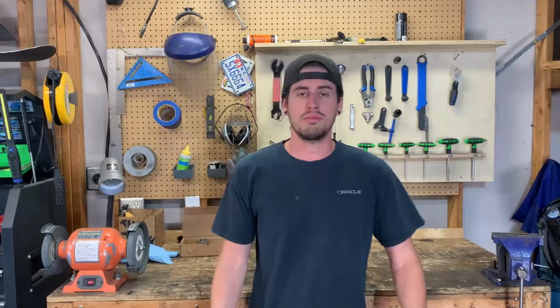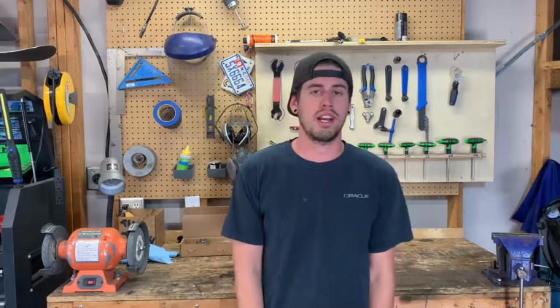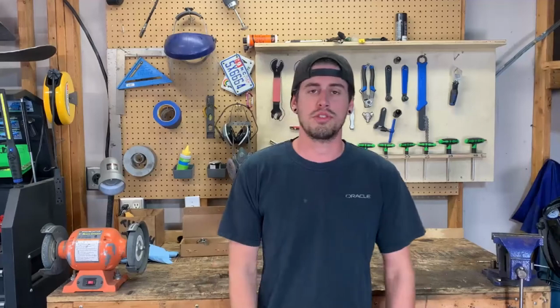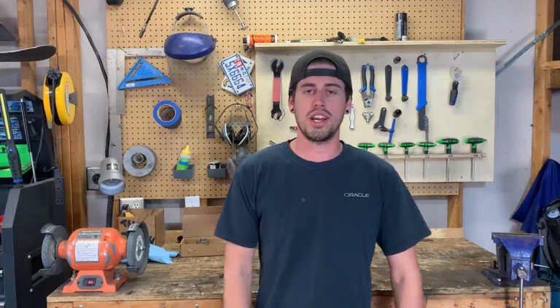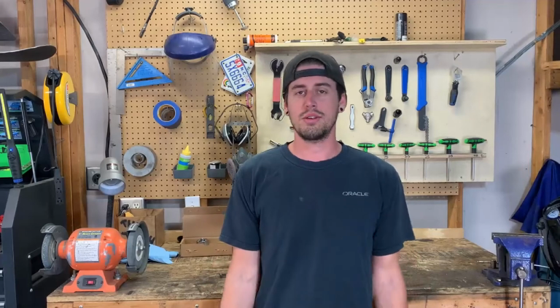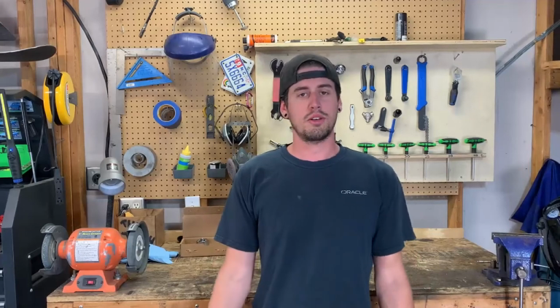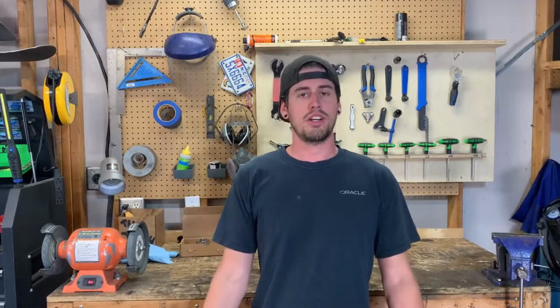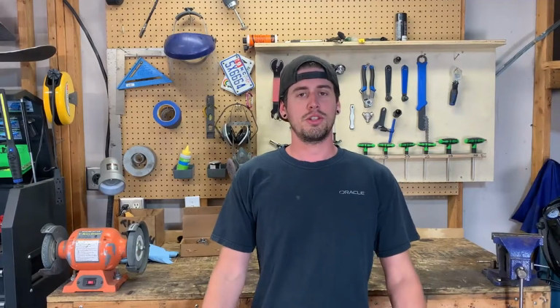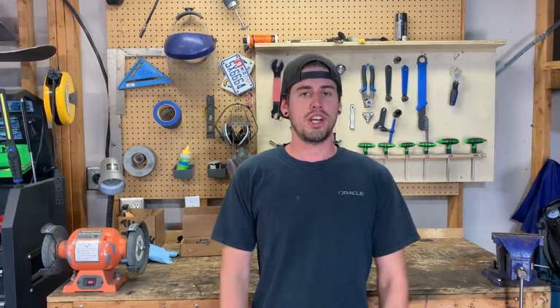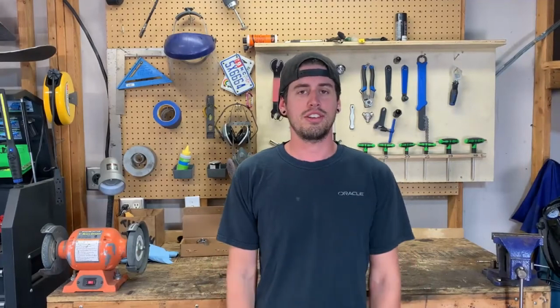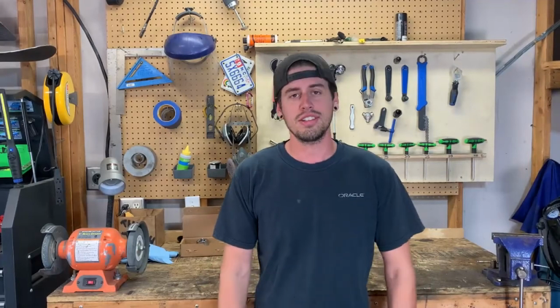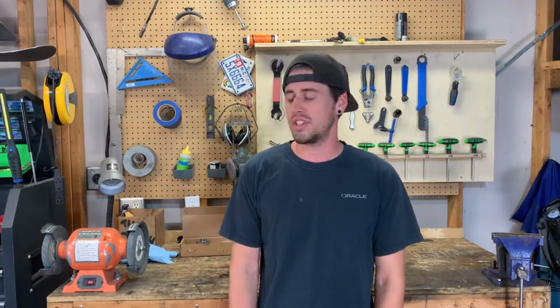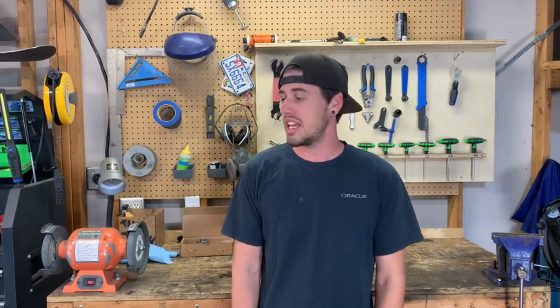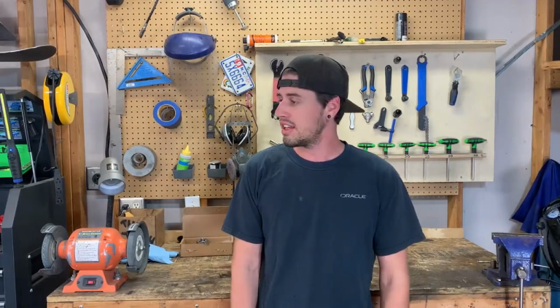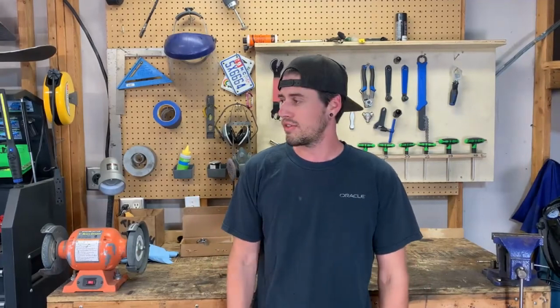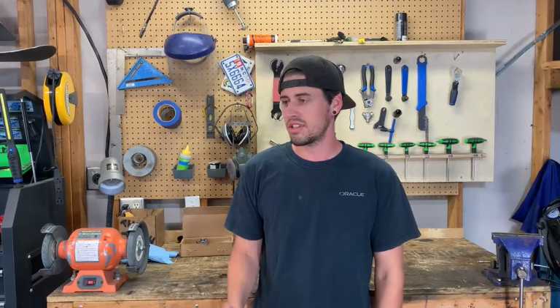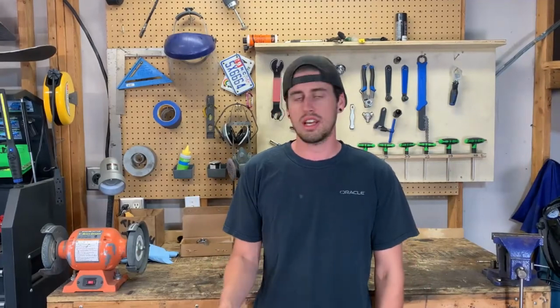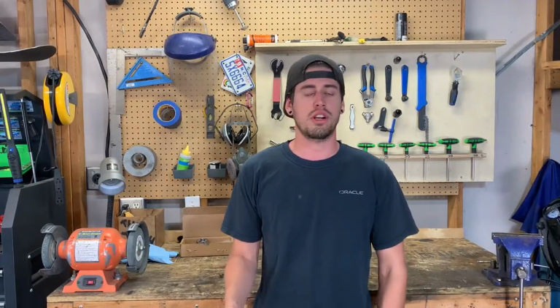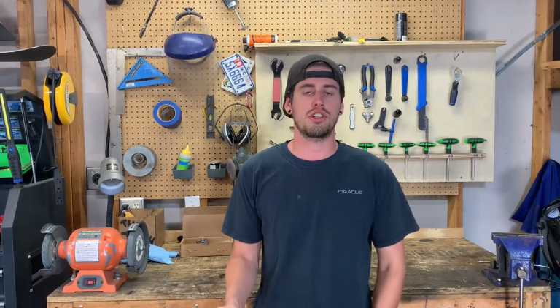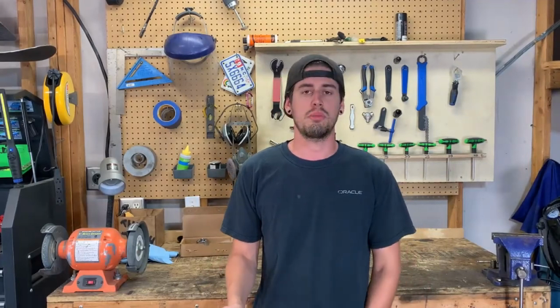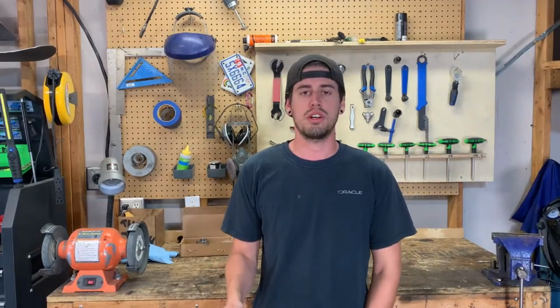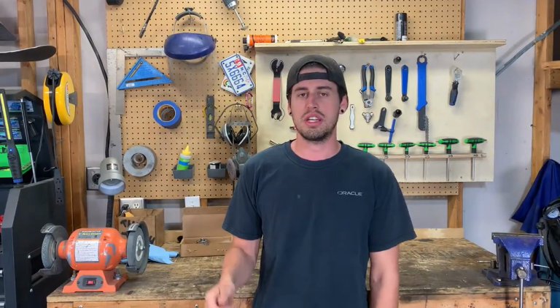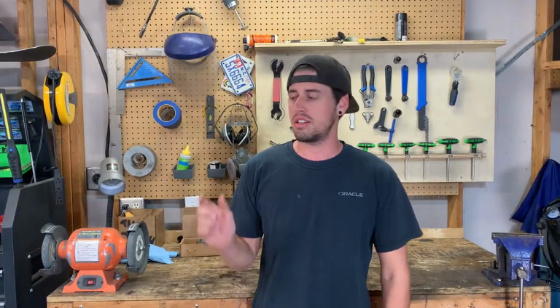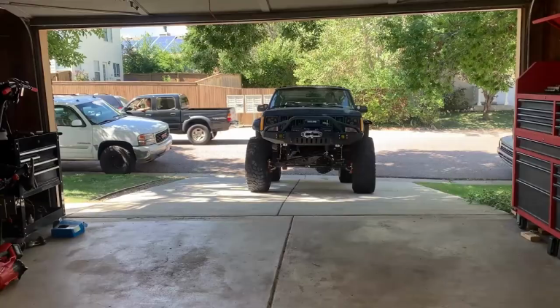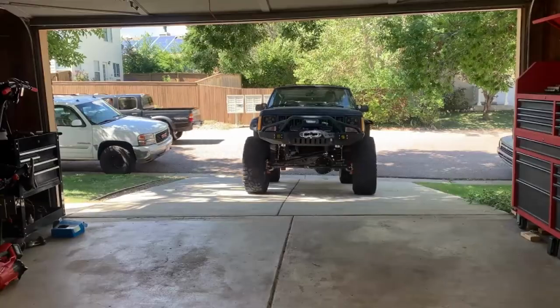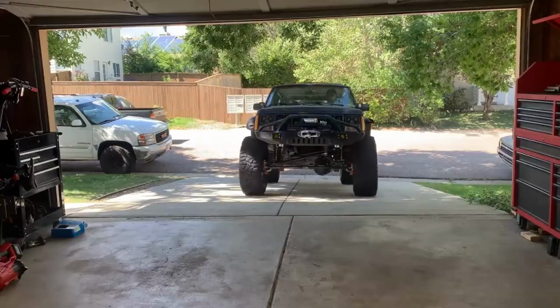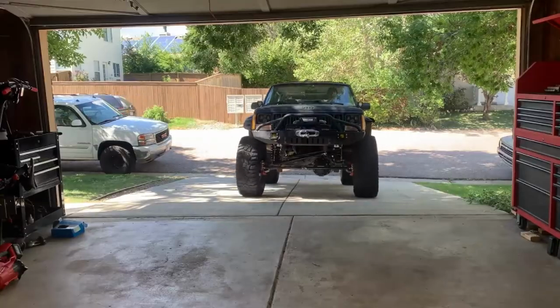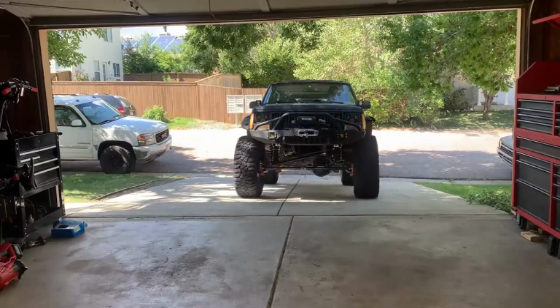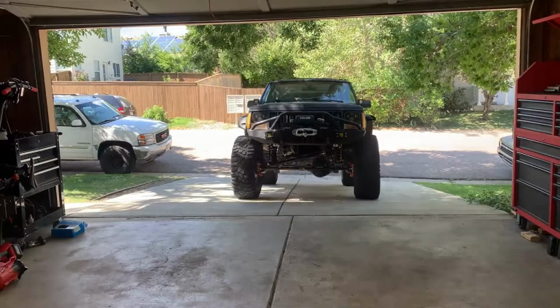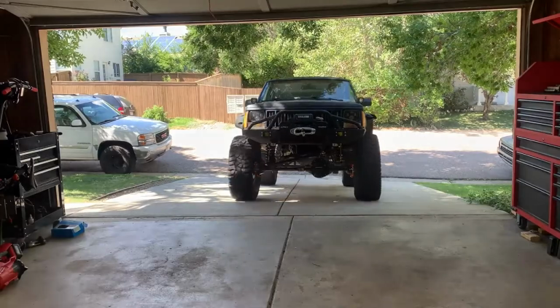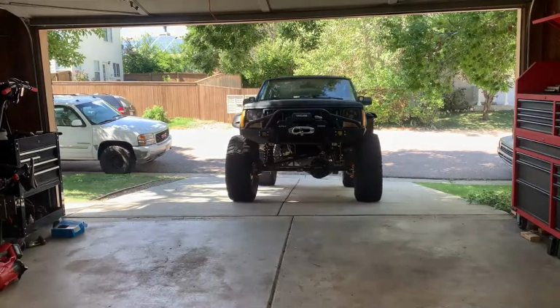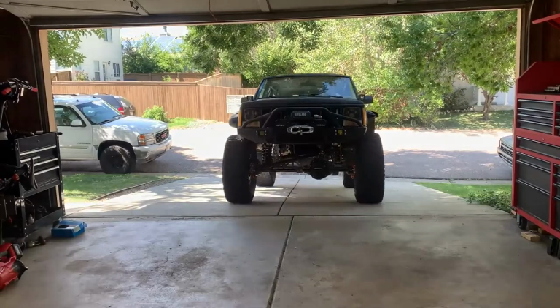My name is Jake. Welcome to my YouTube channel. Today, the first thing we're going to jump on is my 1993 Jeep Cherokee.